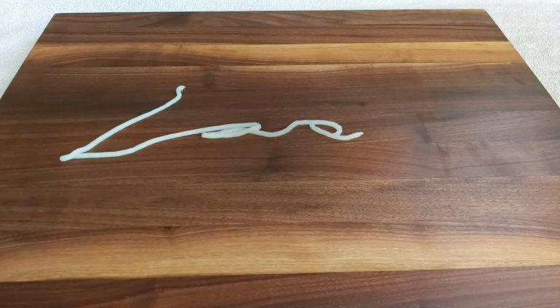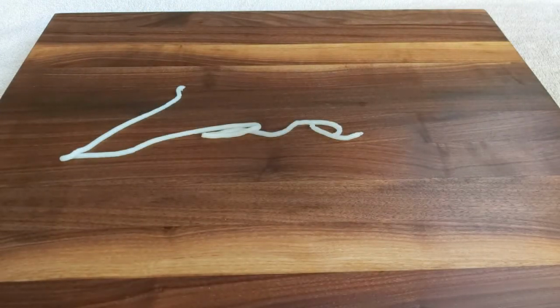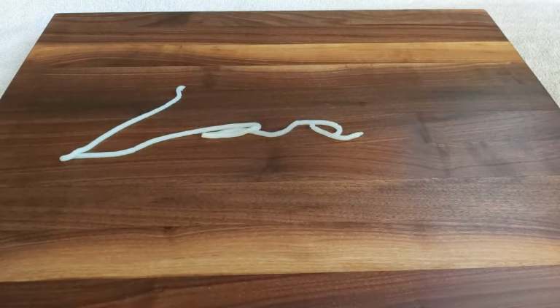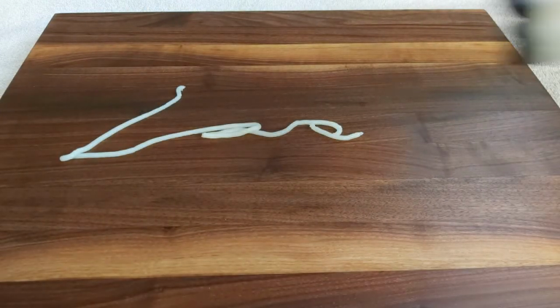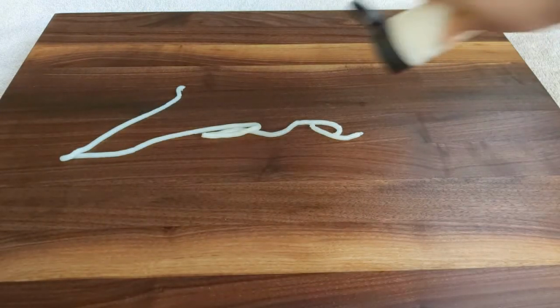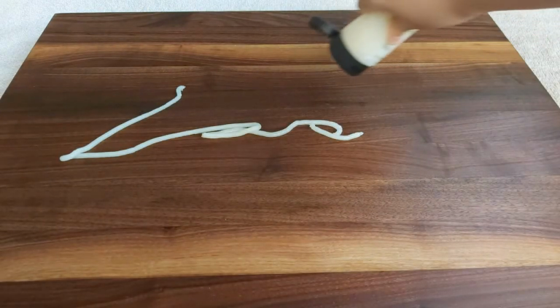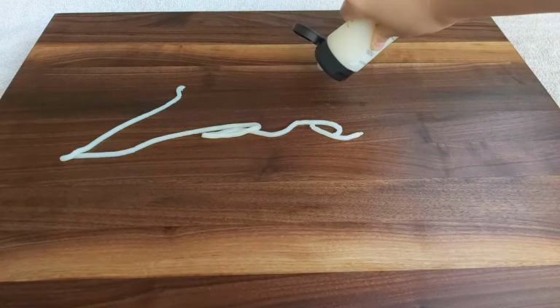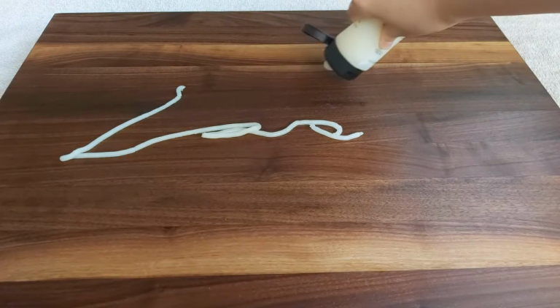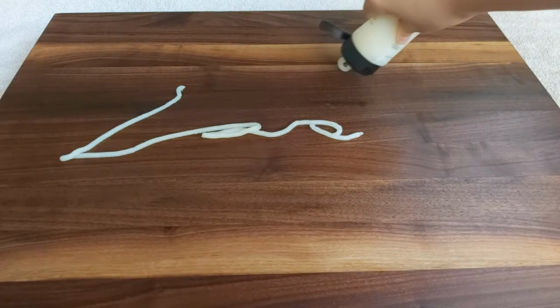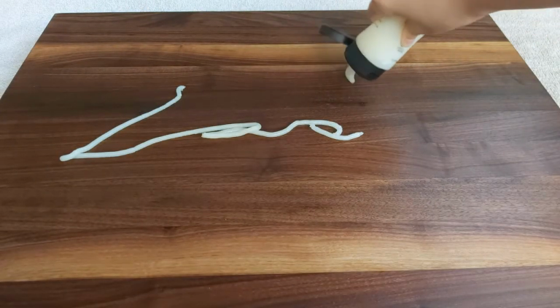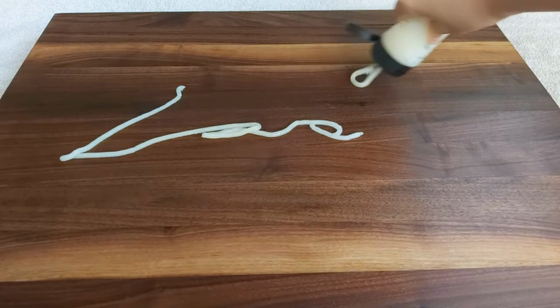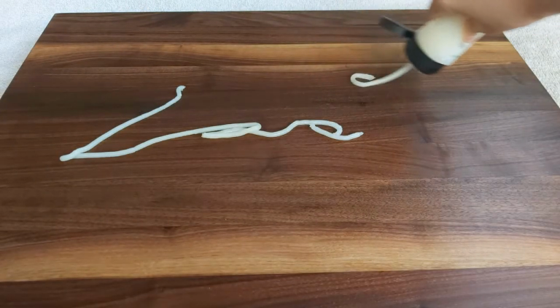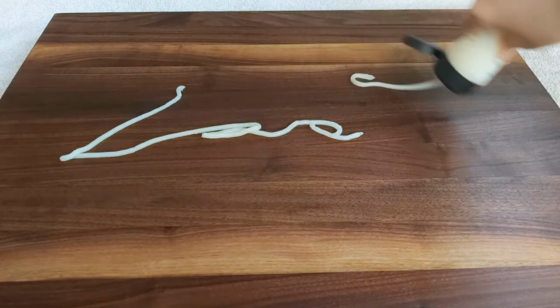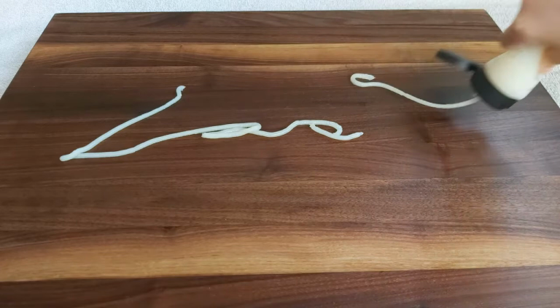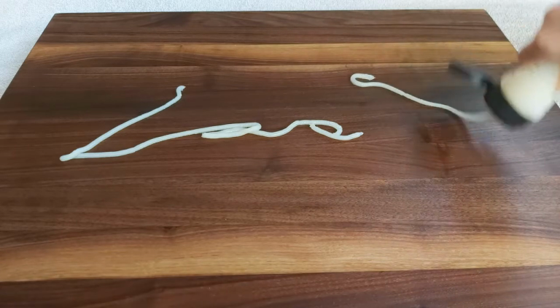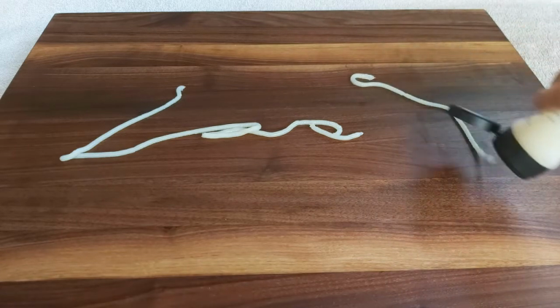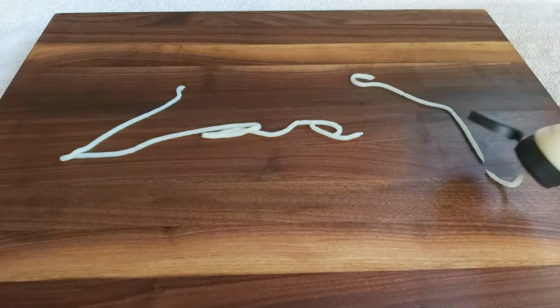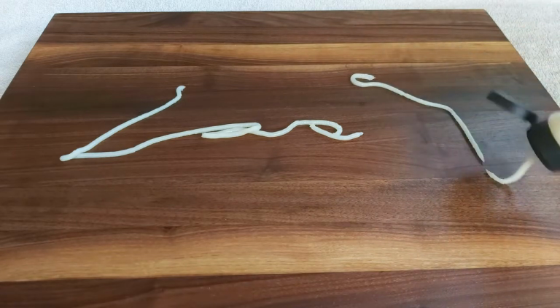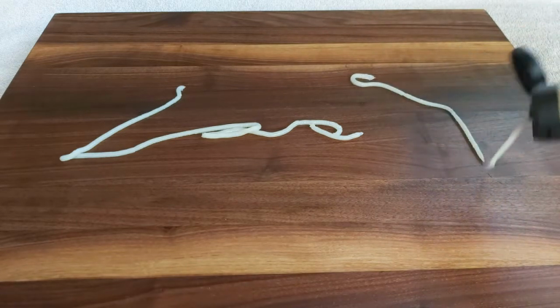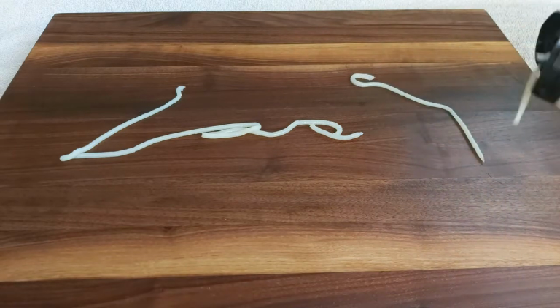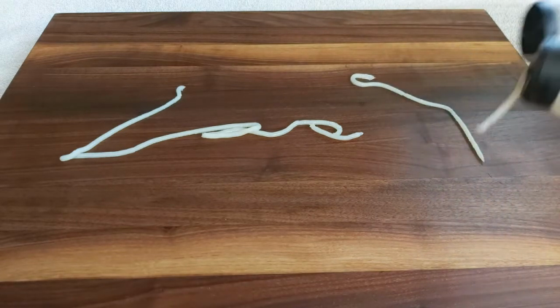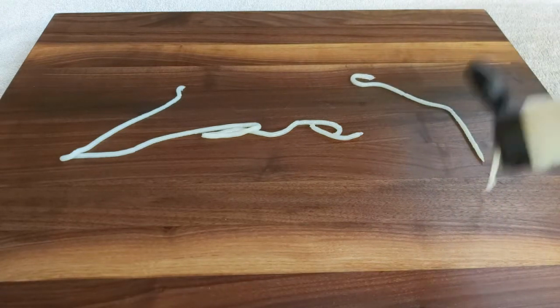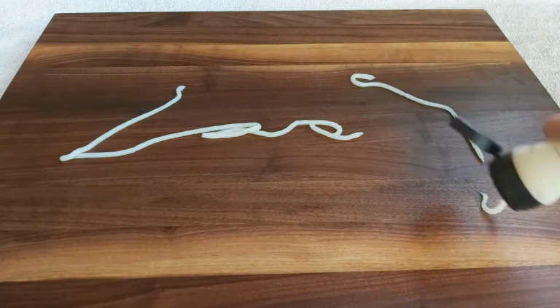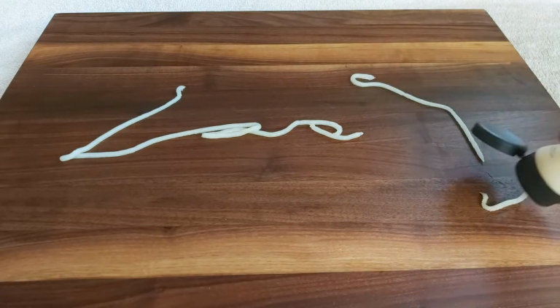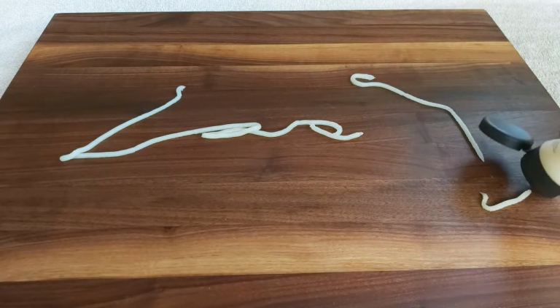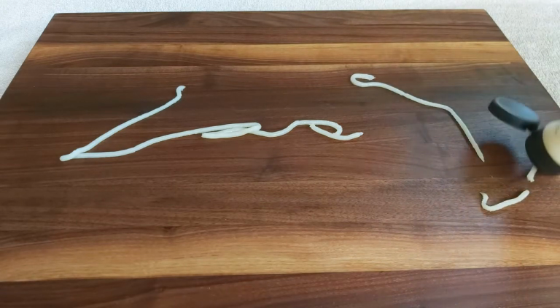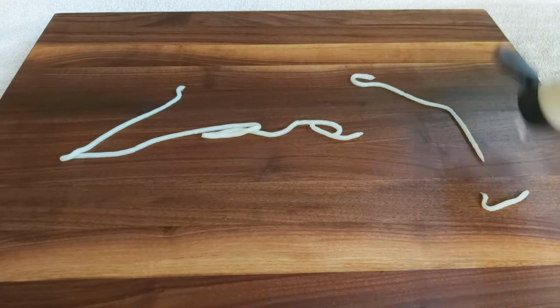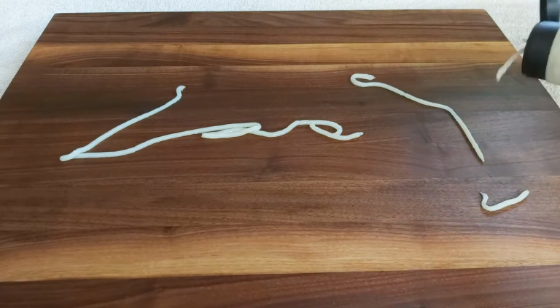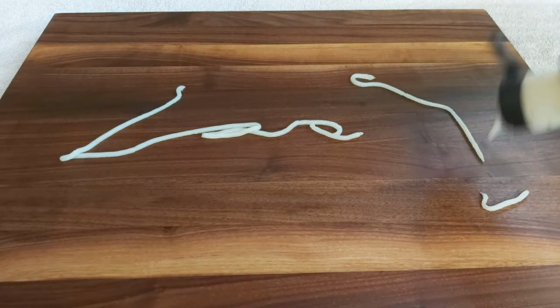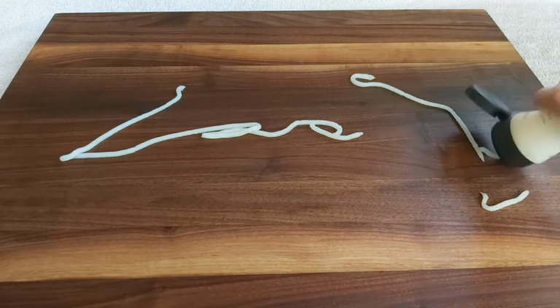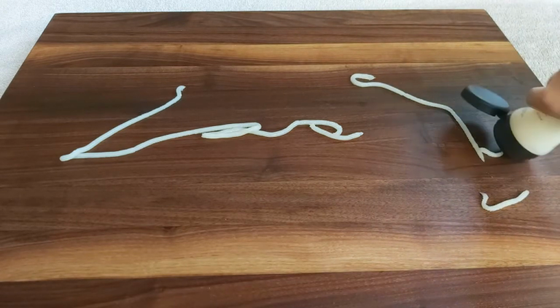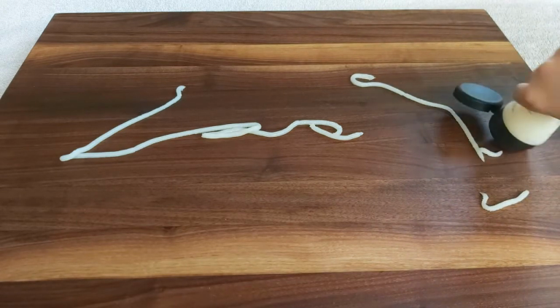Squeeze a generous amount of Boos Block board cream and apply it onto your board just like you did with the oil.